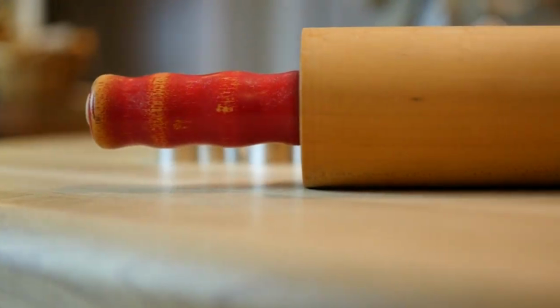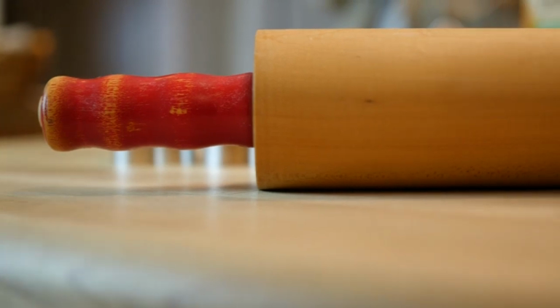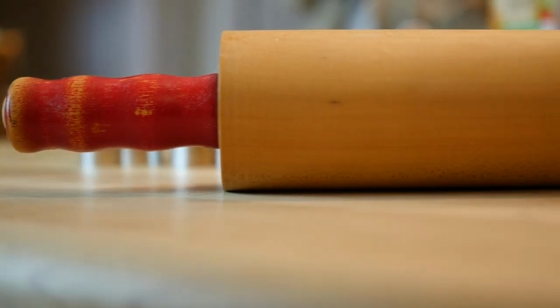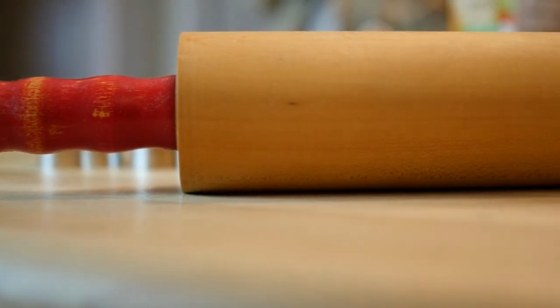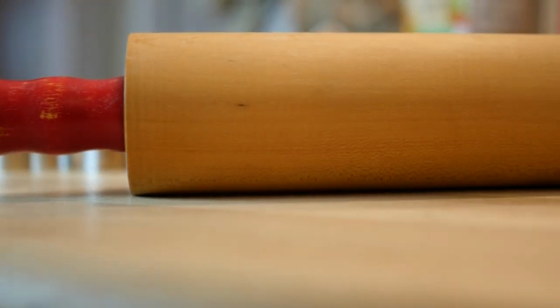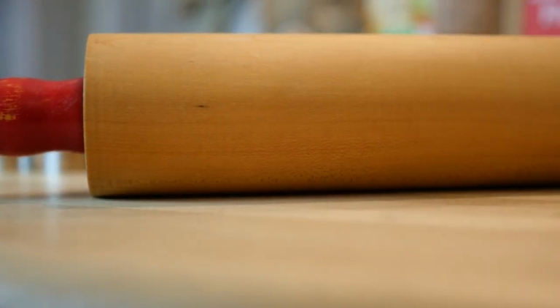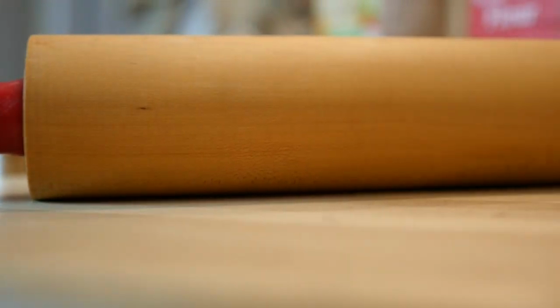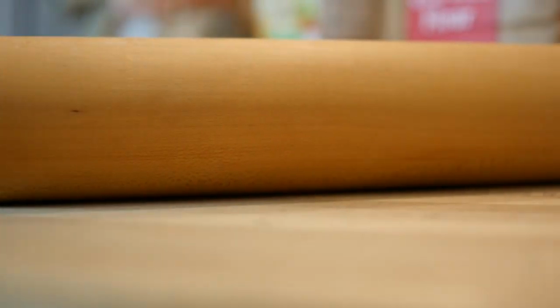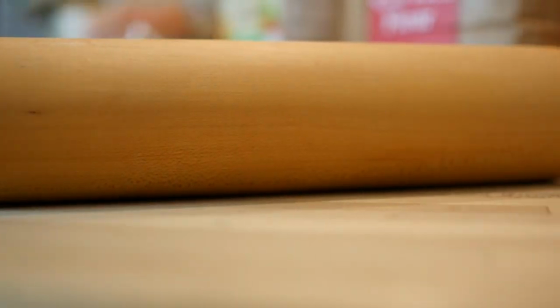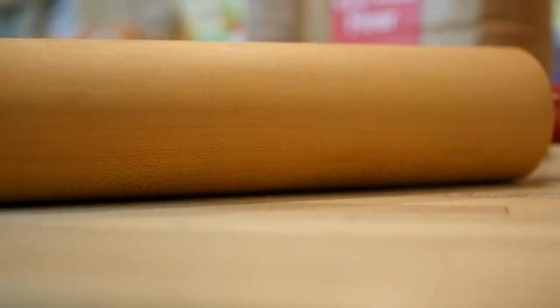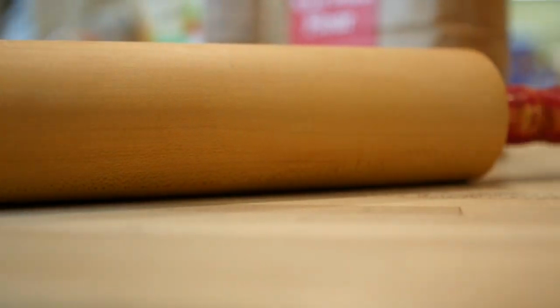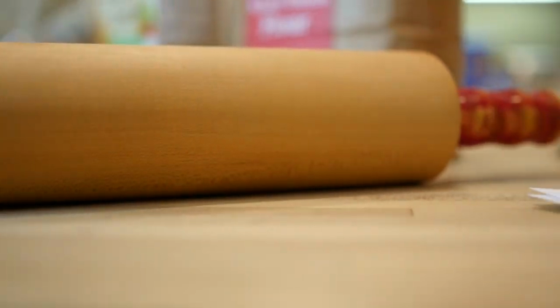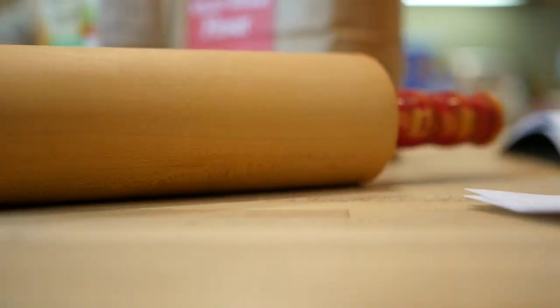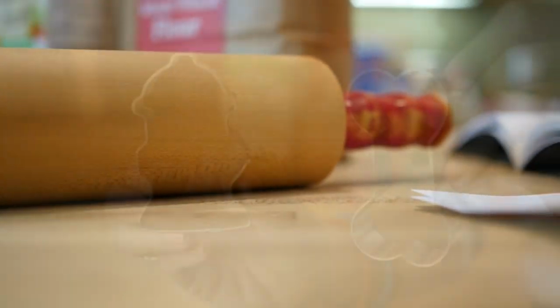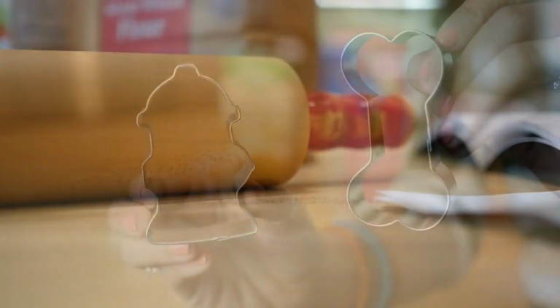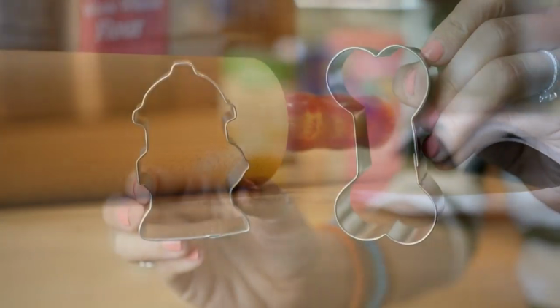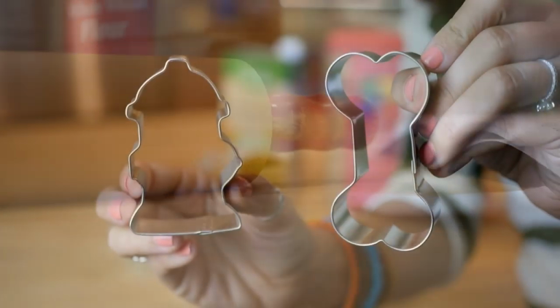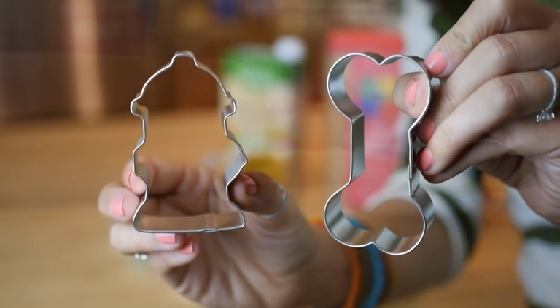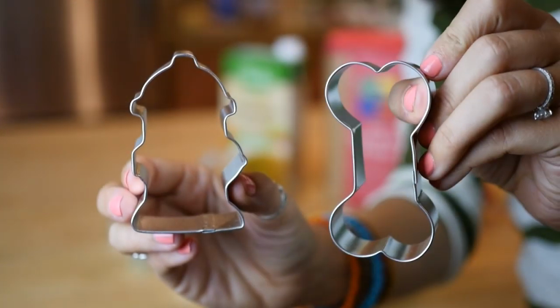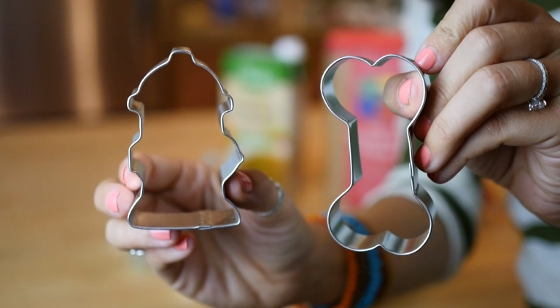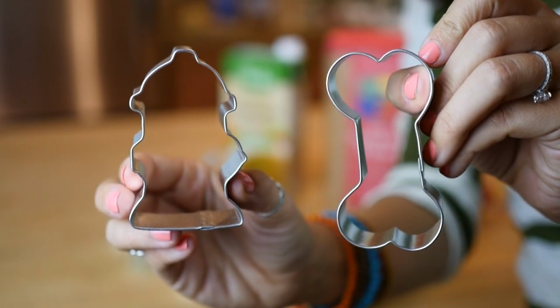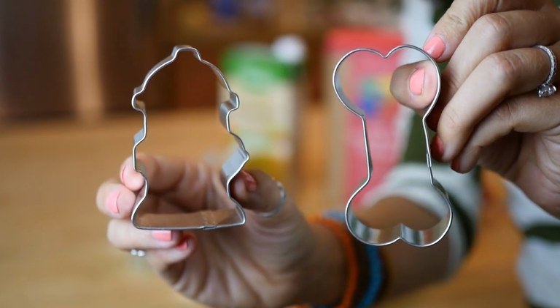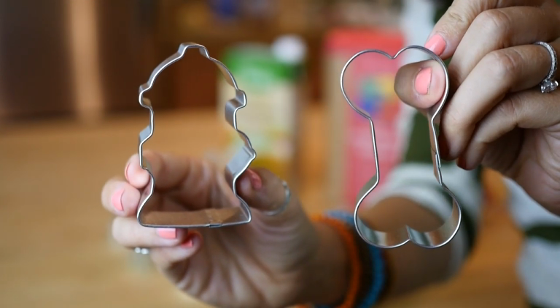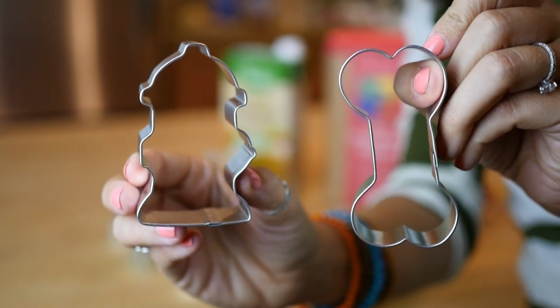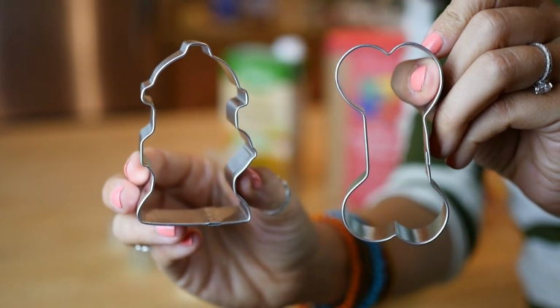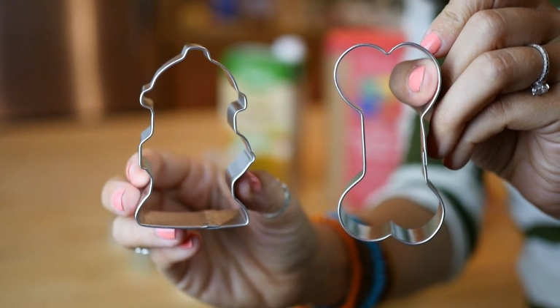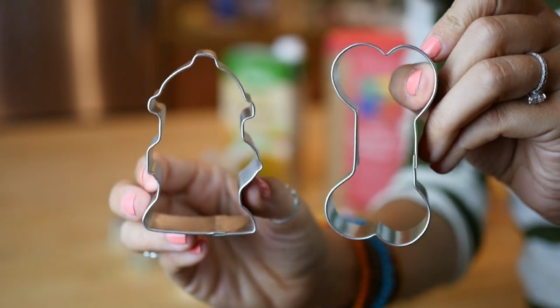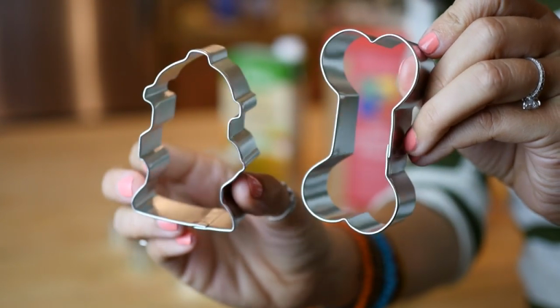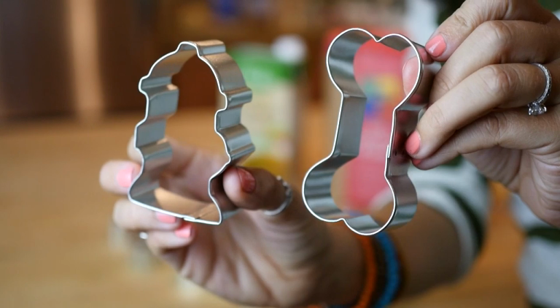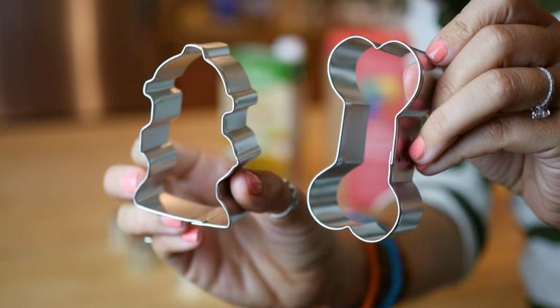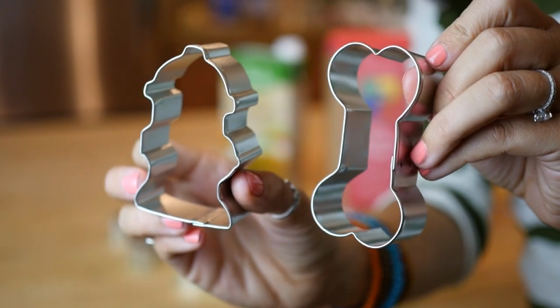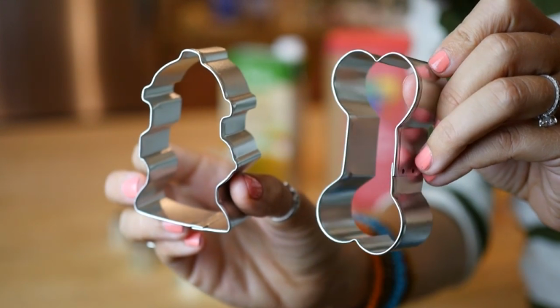You're gonna need a rolling pin and finally some cookie cutters in your favorite dog-friendly shapes.